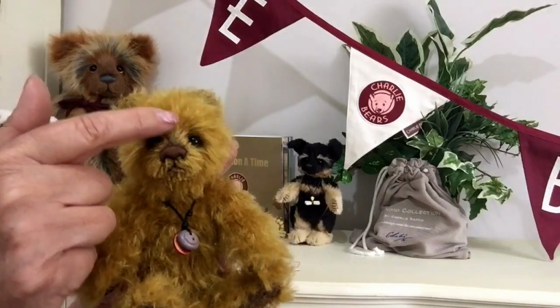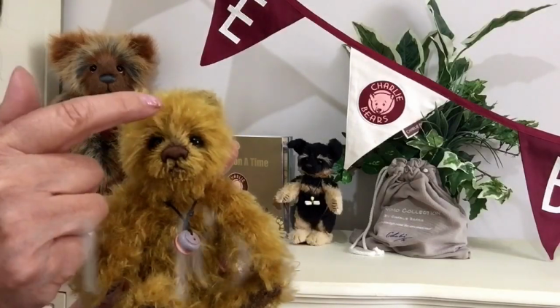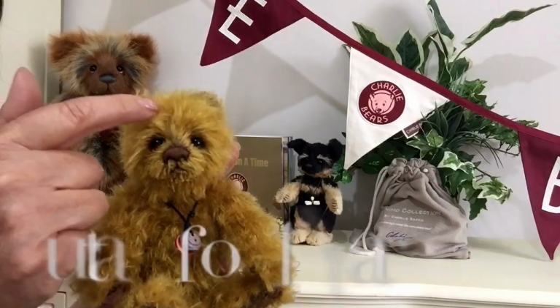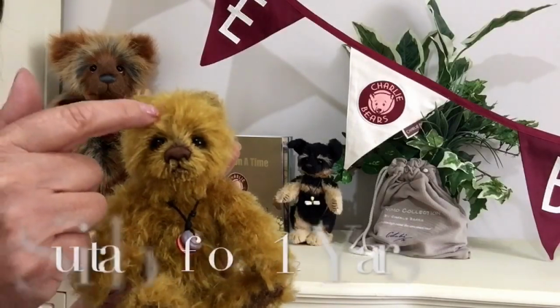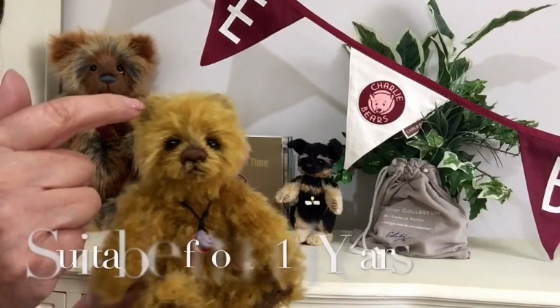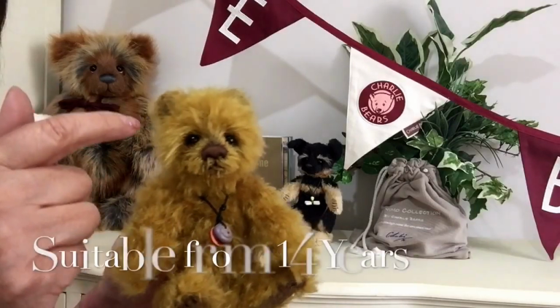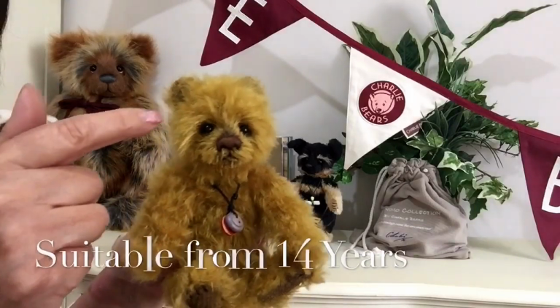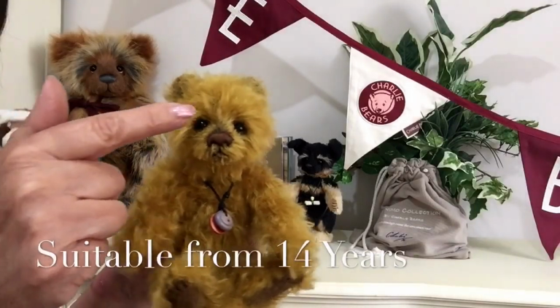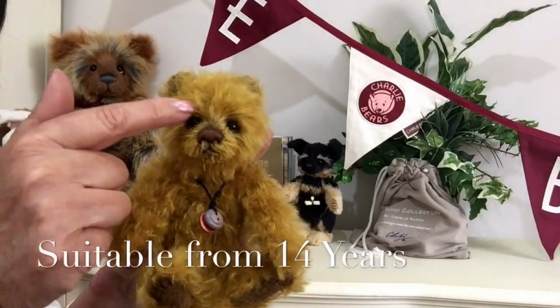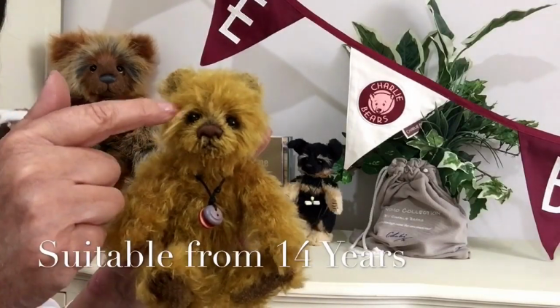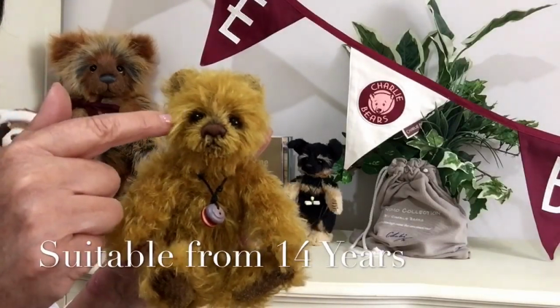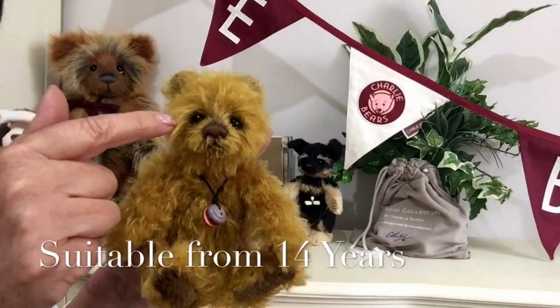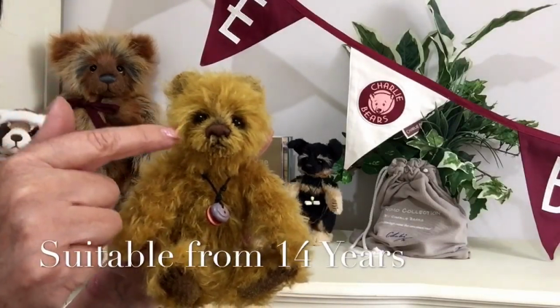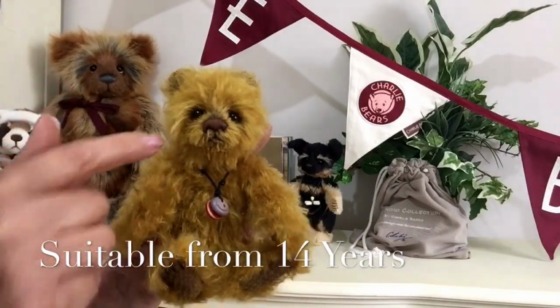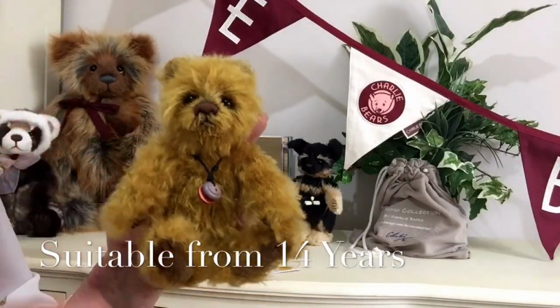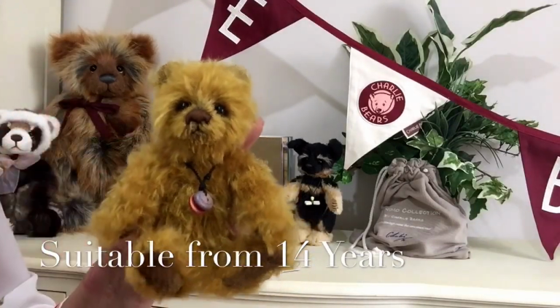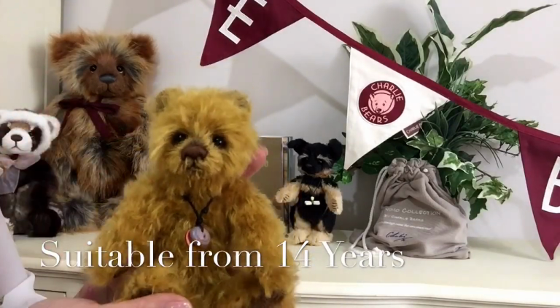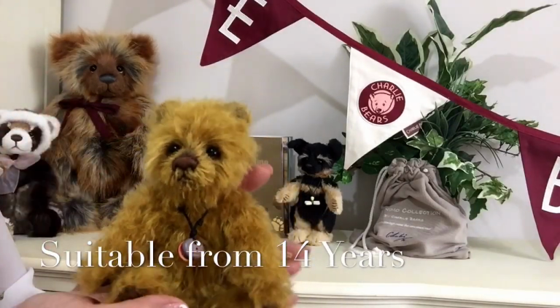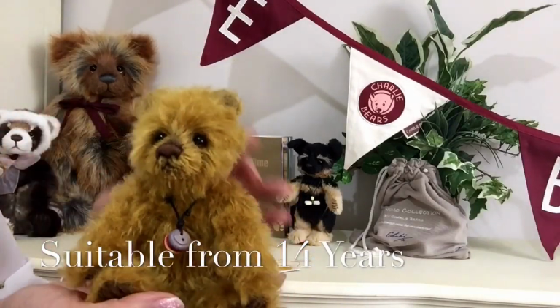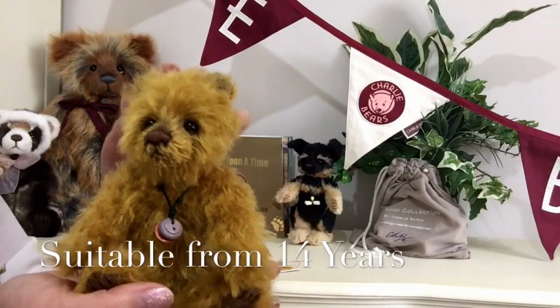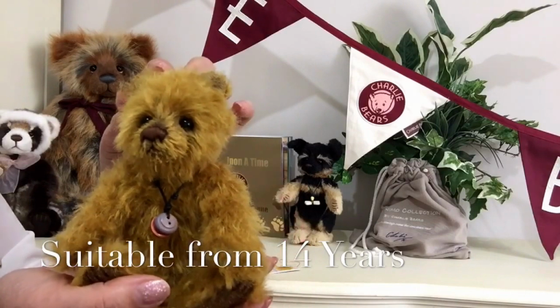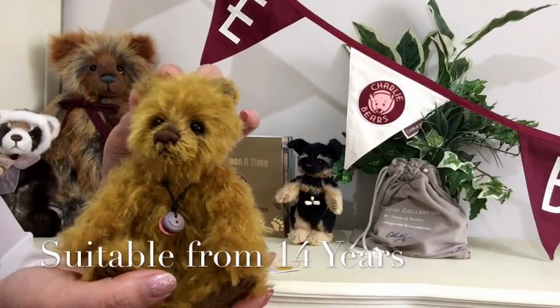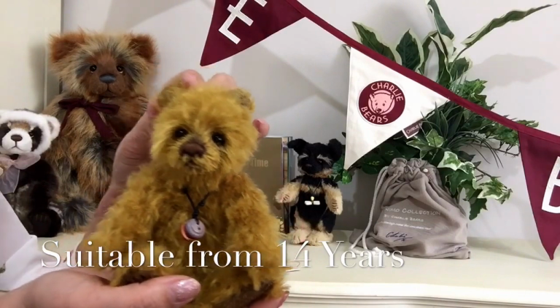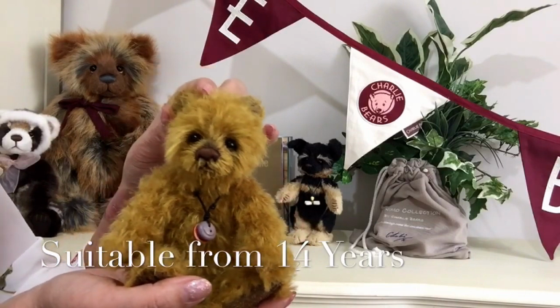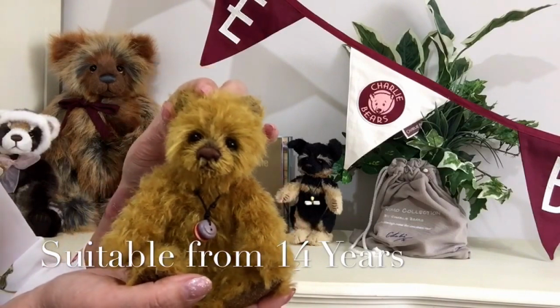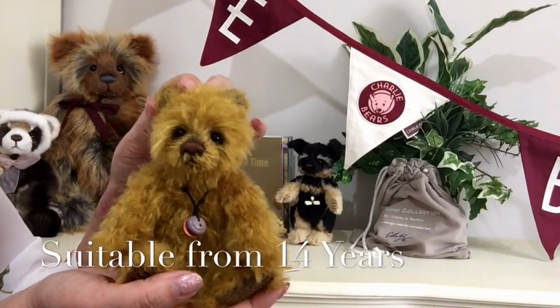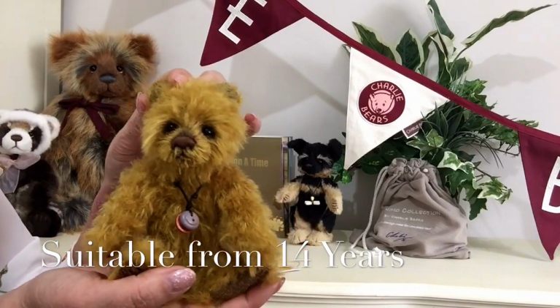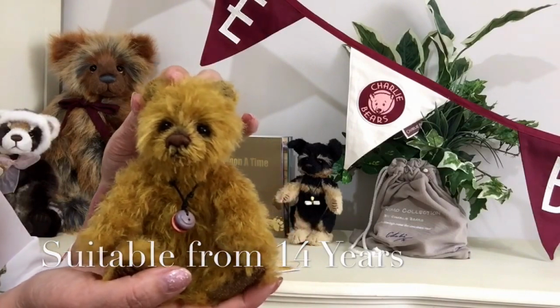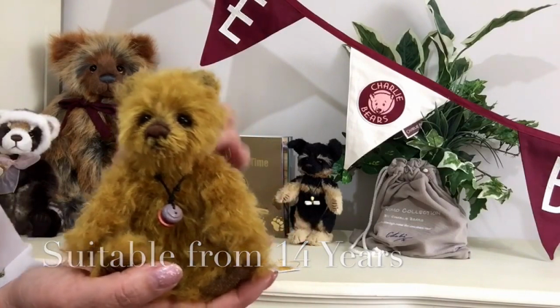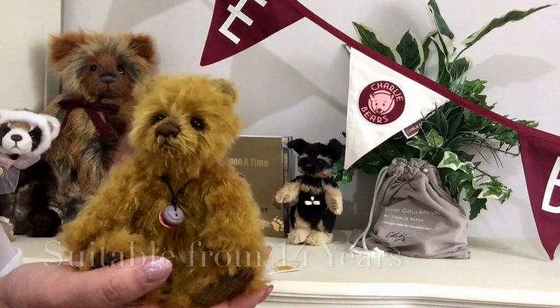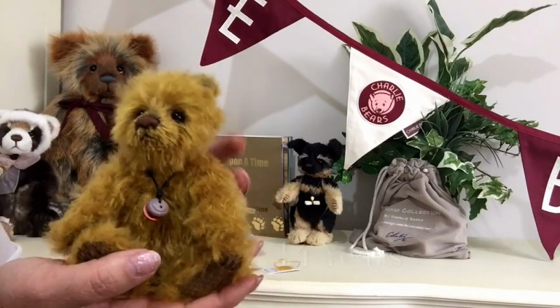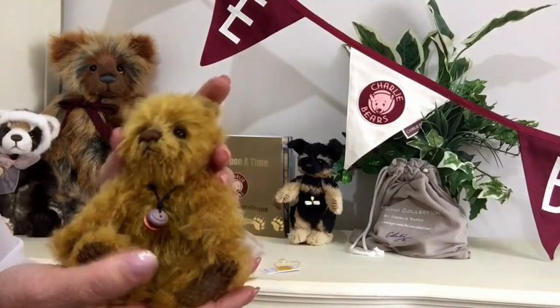We can see a little bit more airbrushing that's been done along the way. His ears are set quite high.